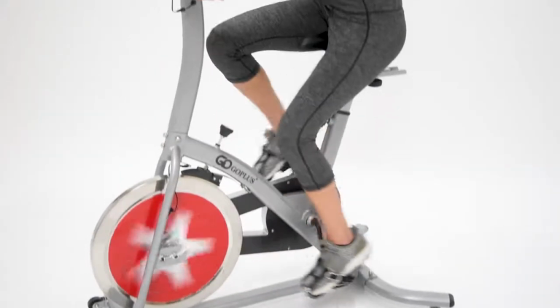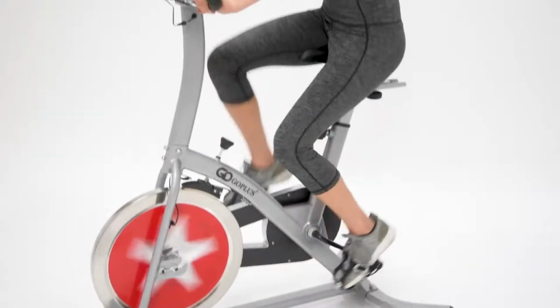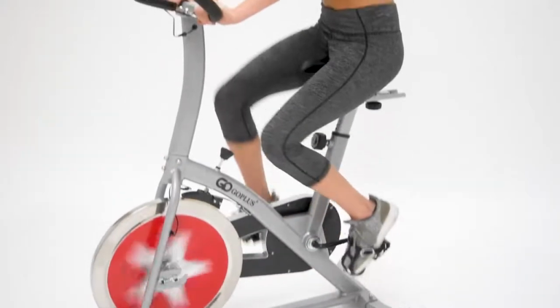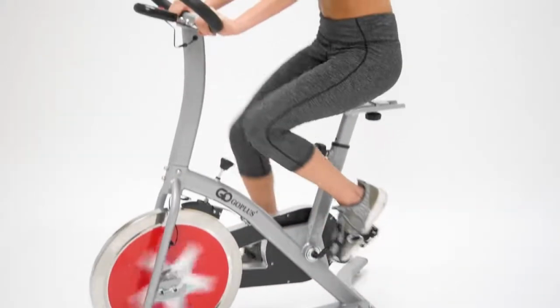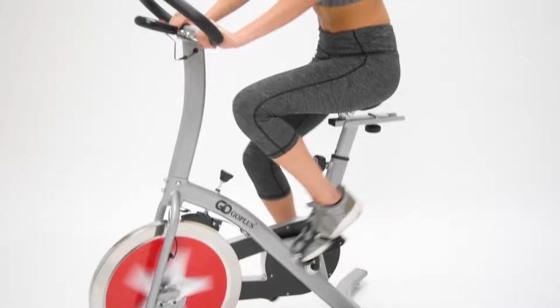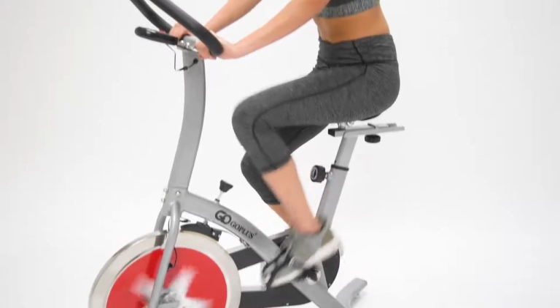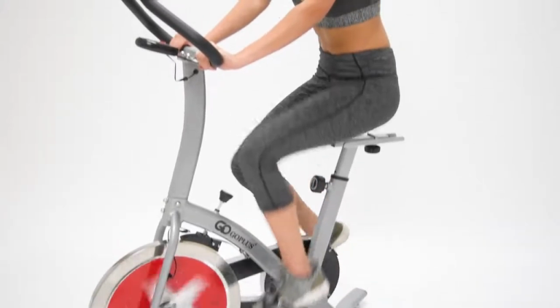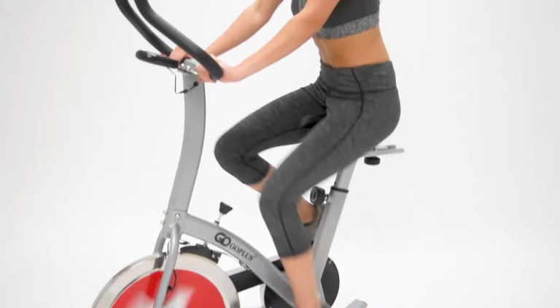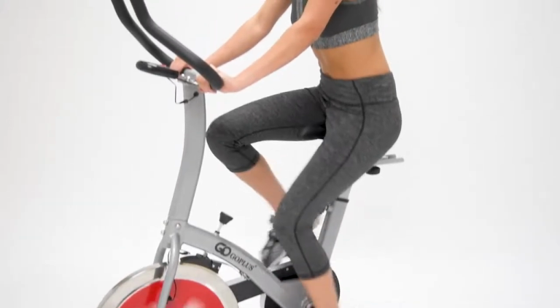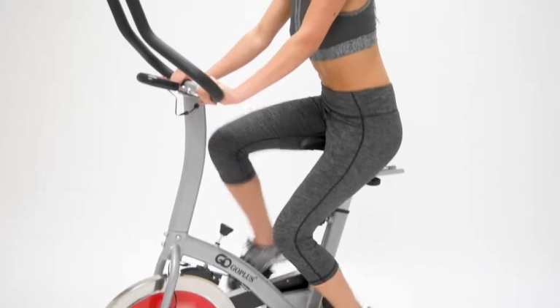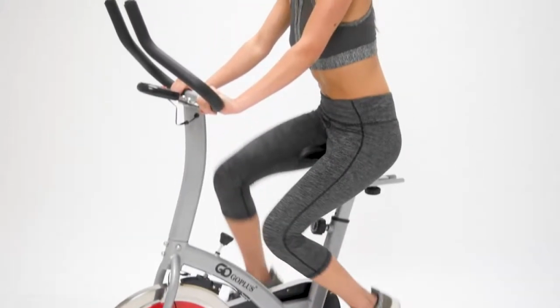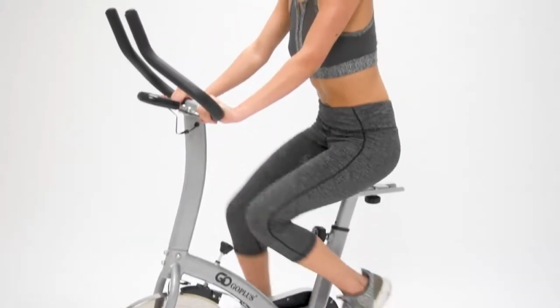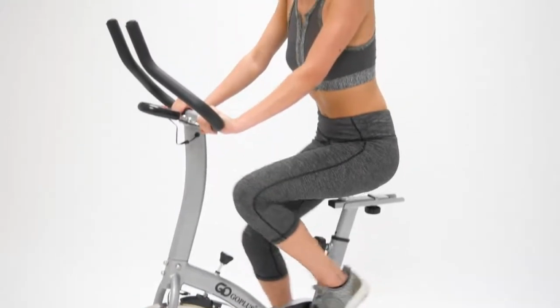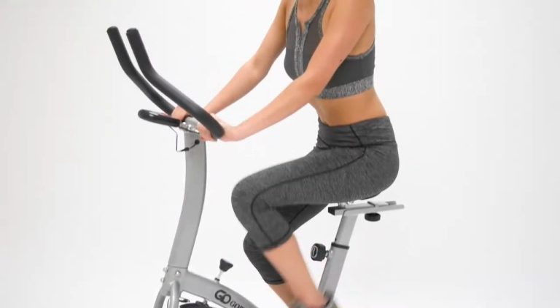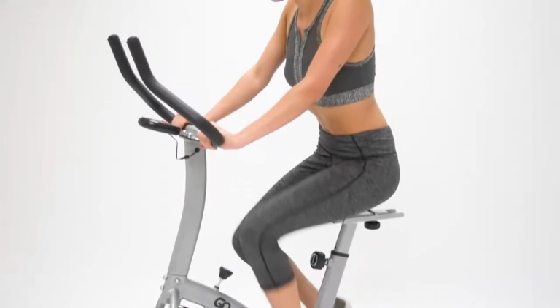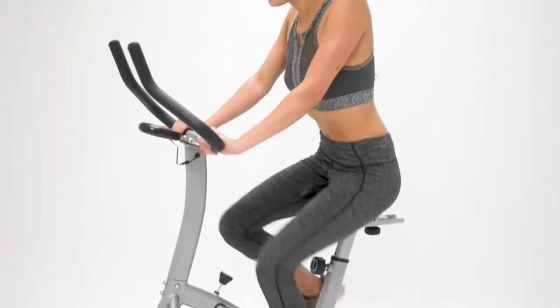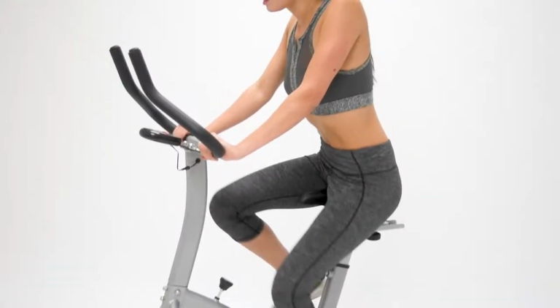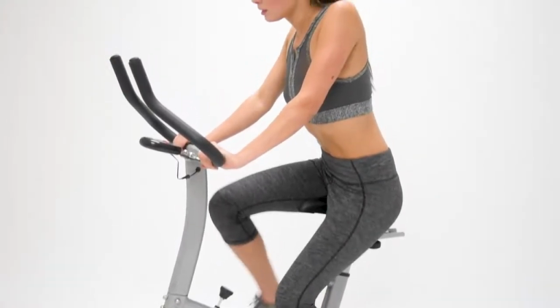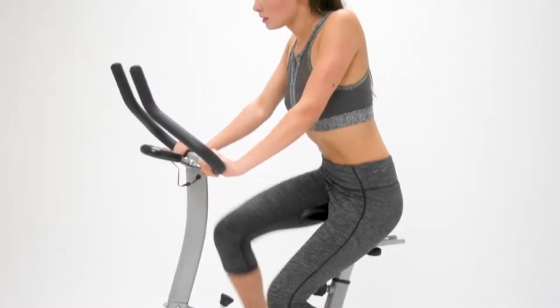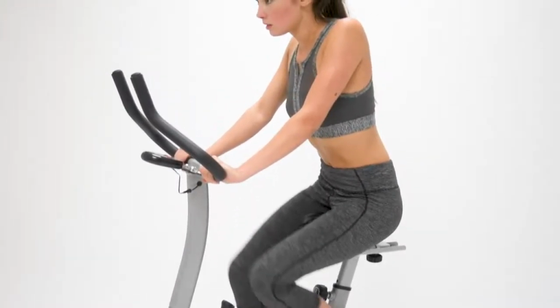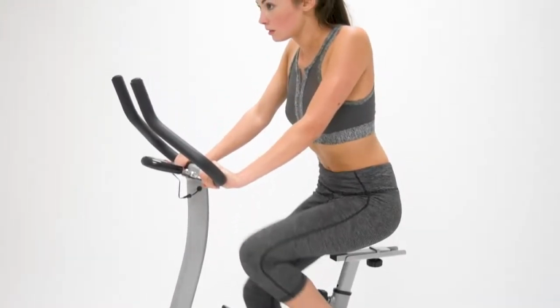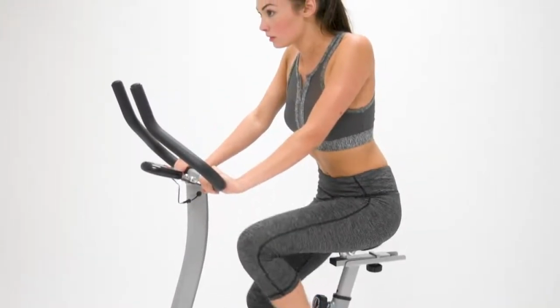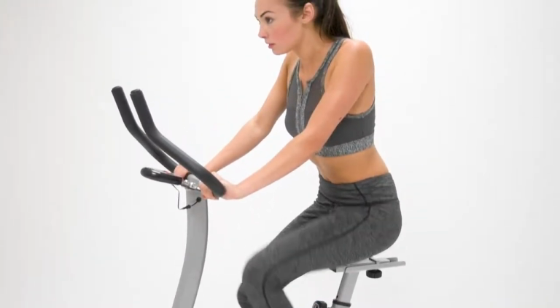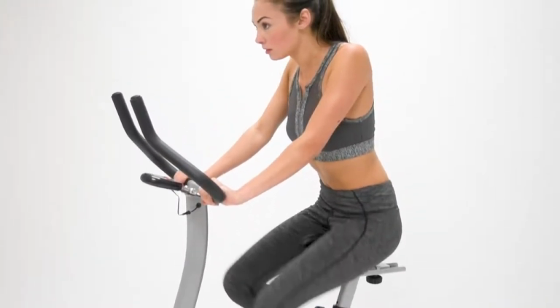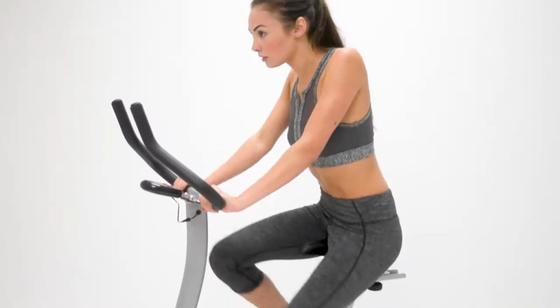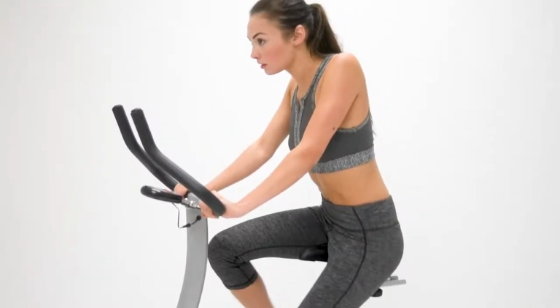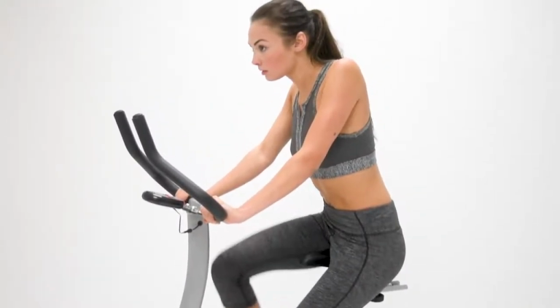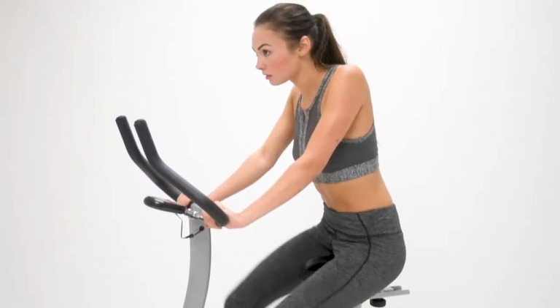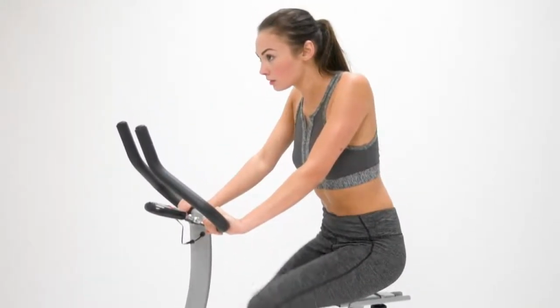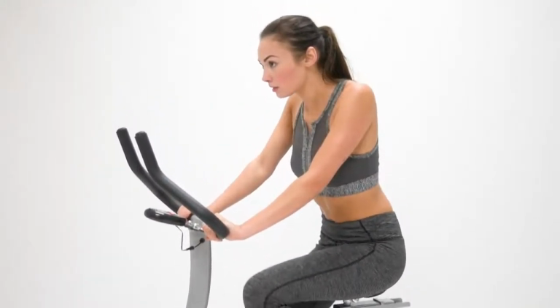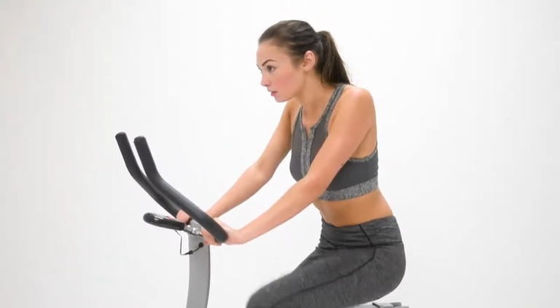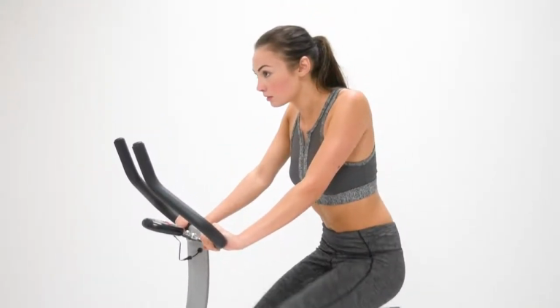Get toned and fit while increasing stamina, metabolic rate, and cardiovascular conditioning.